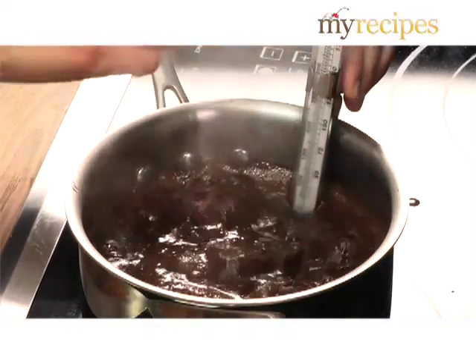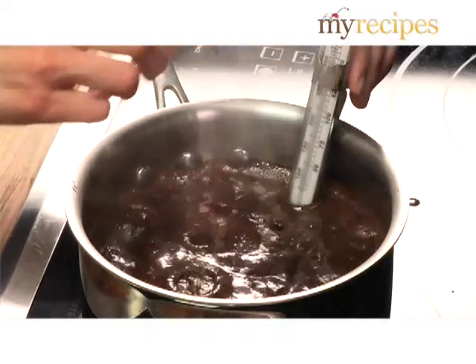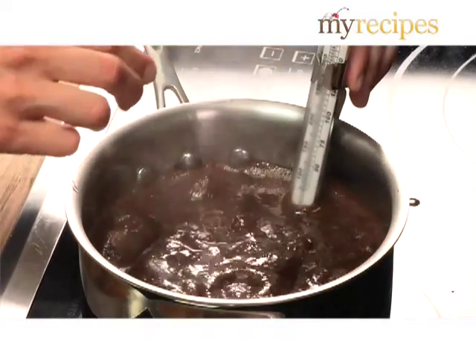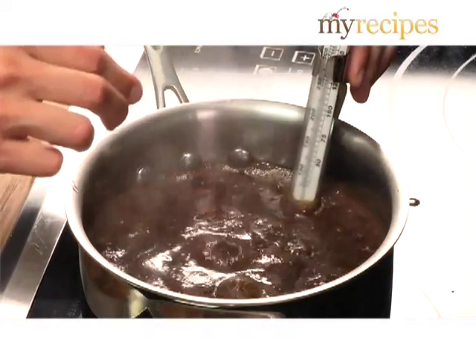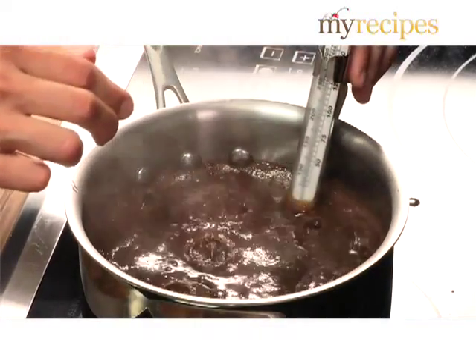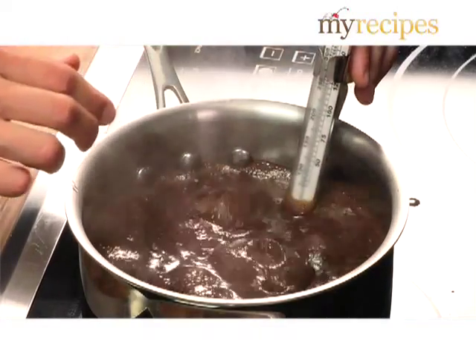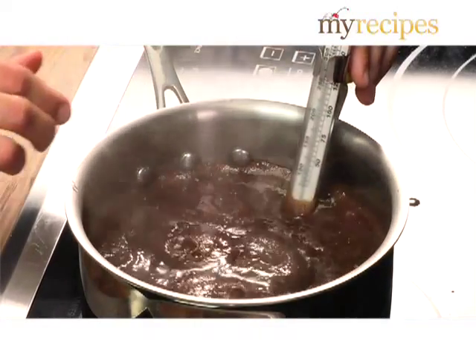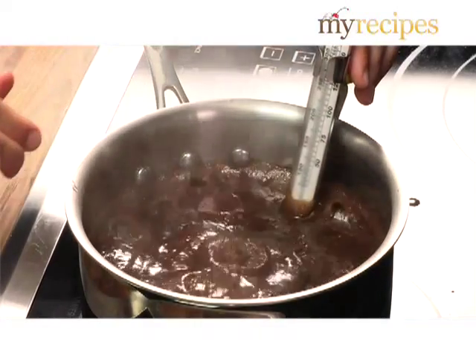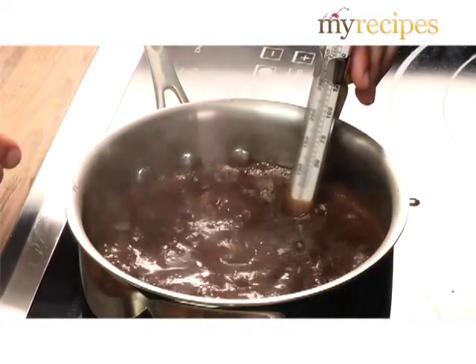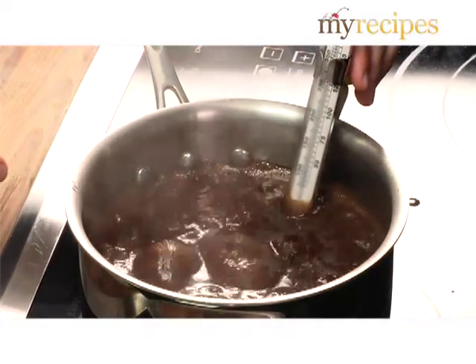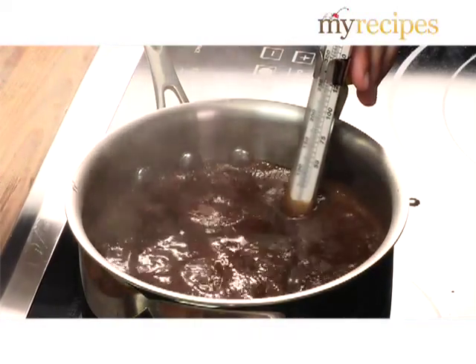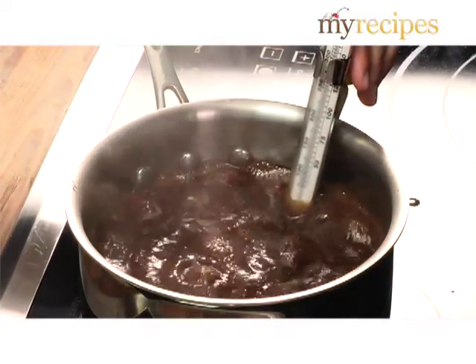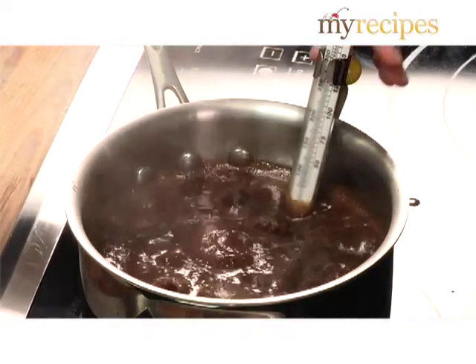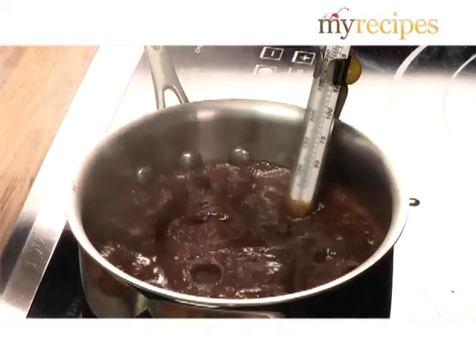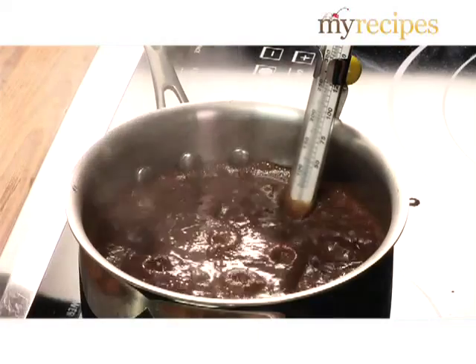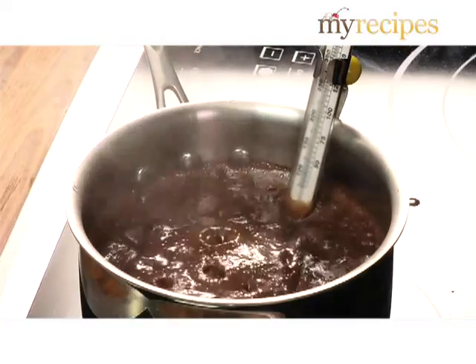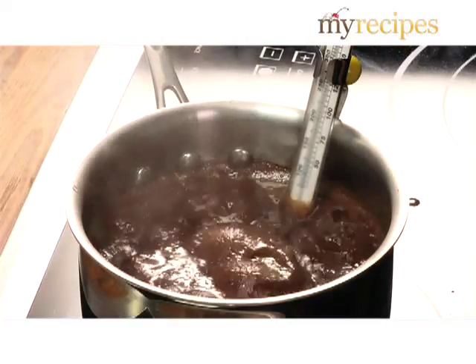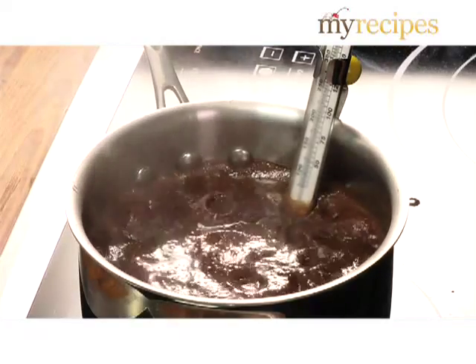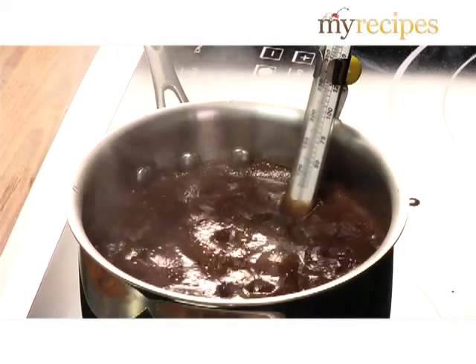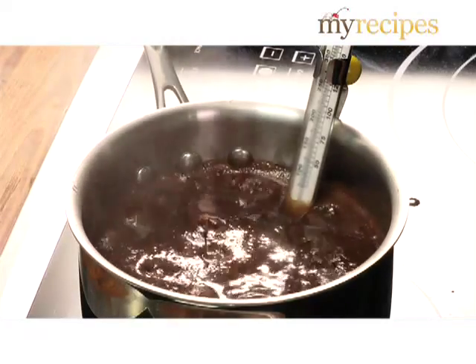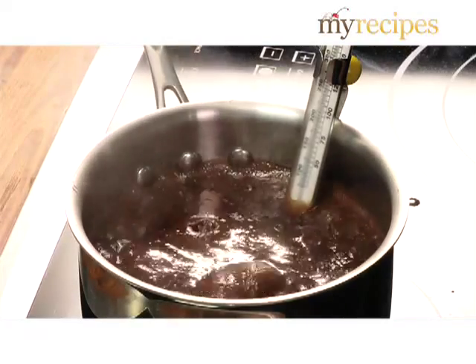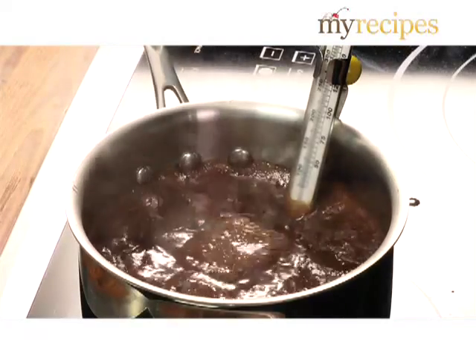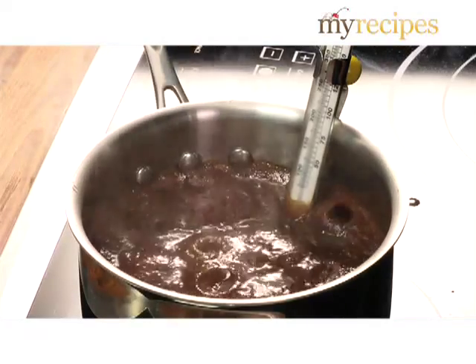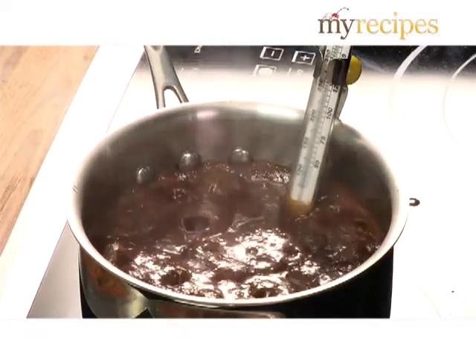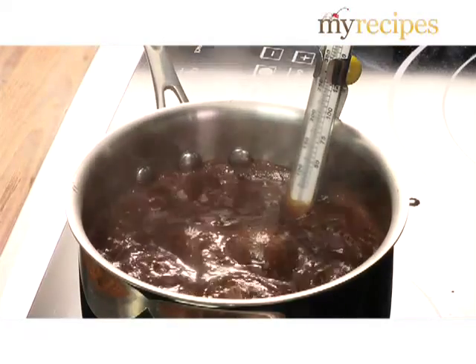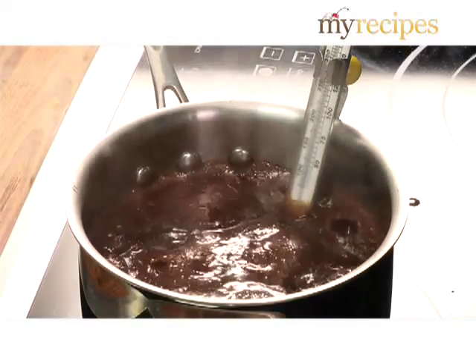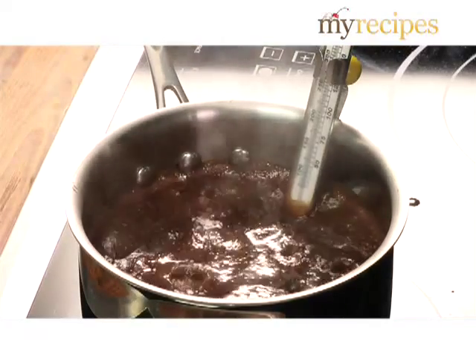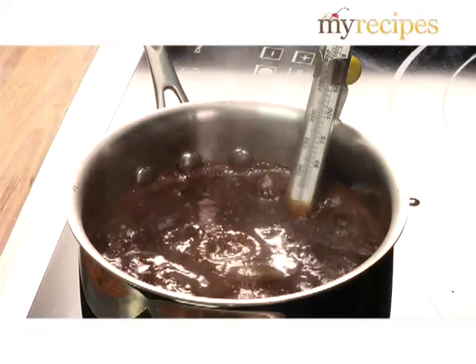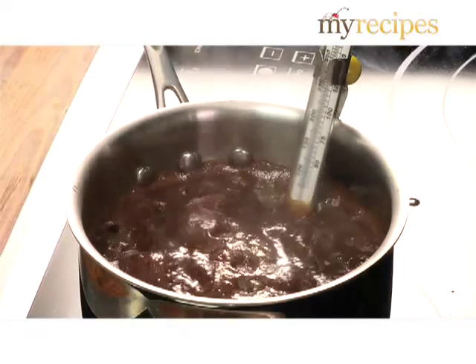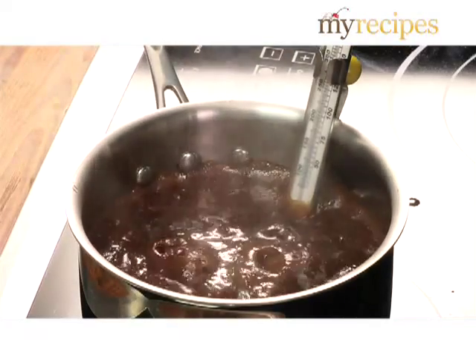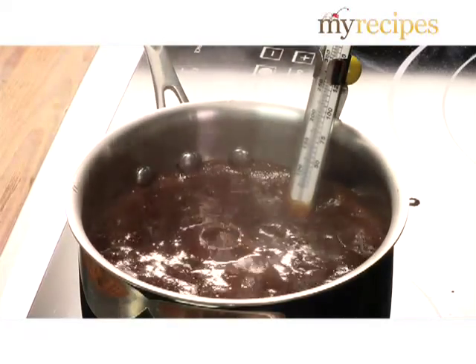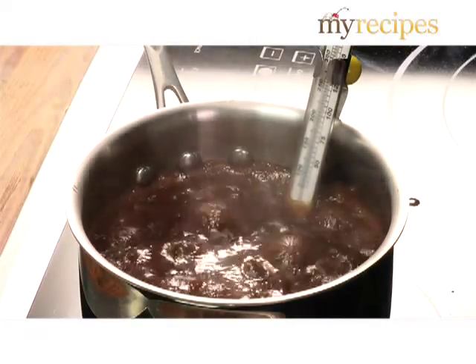Cook until the thermometer reaches 234 degrees. This is the soft ball stage.